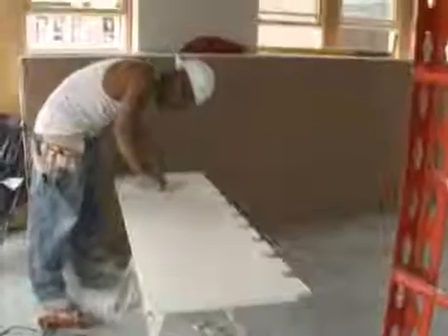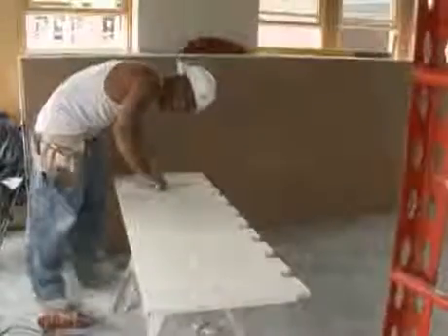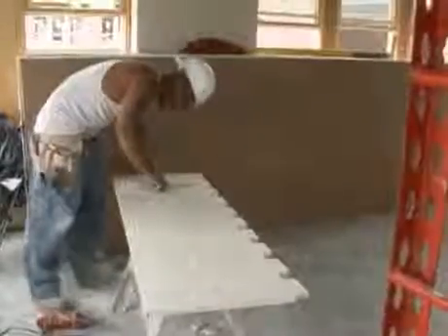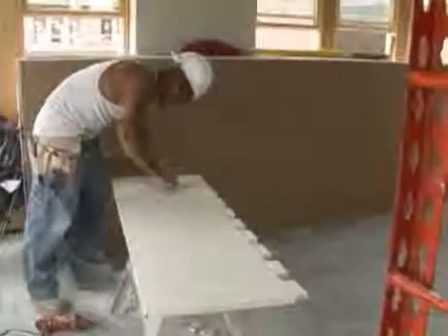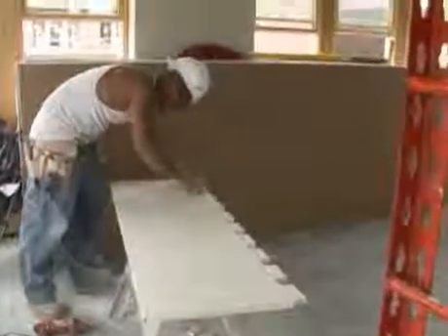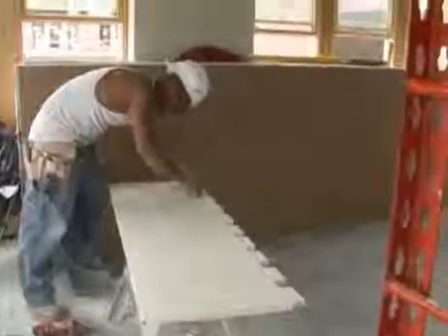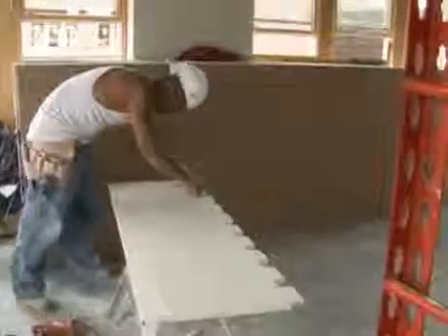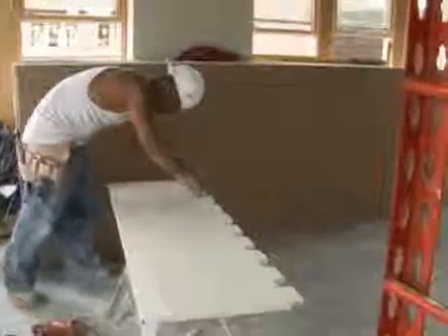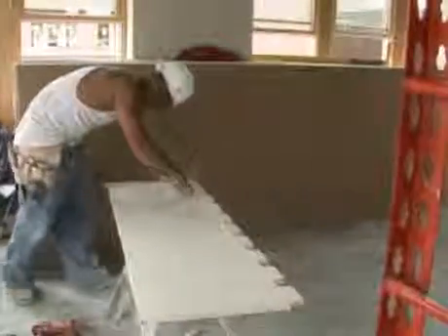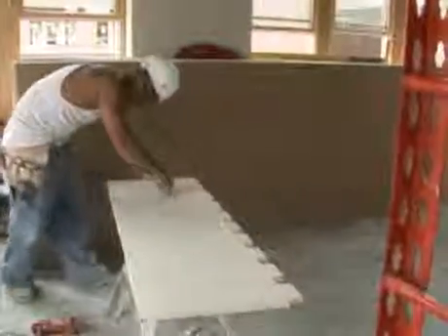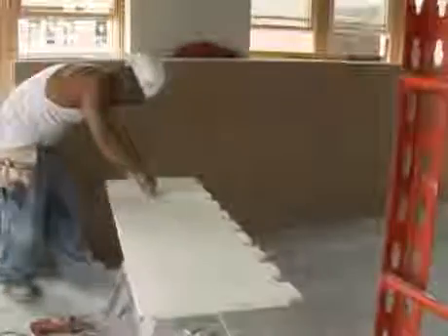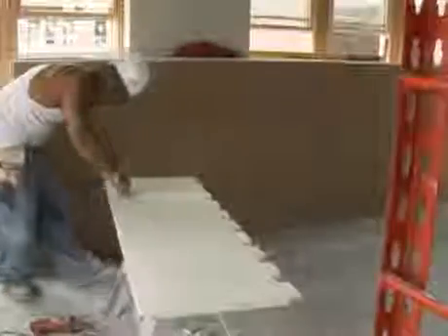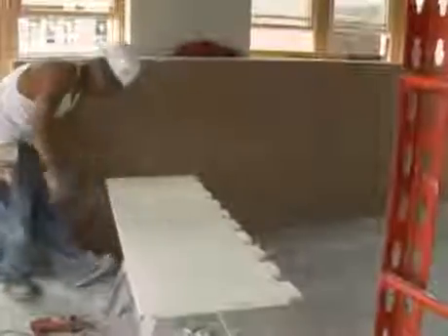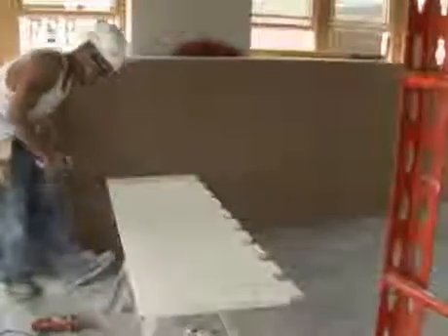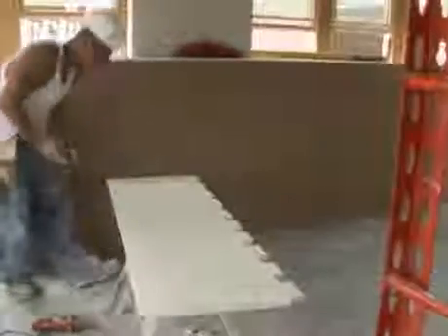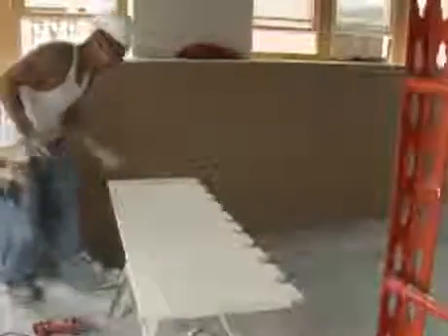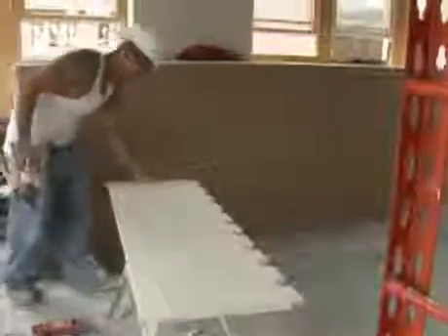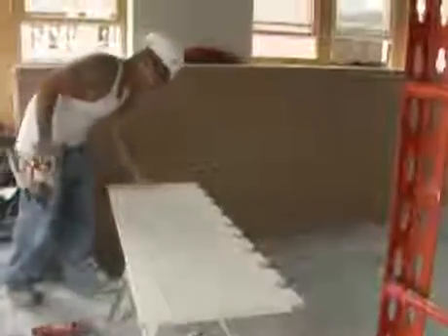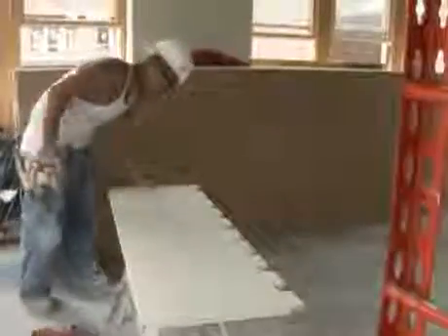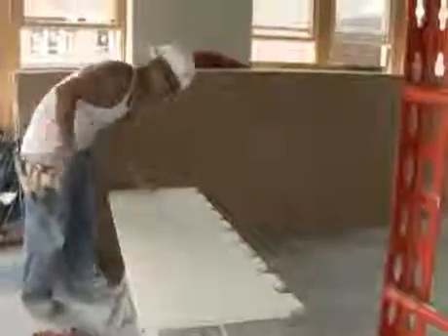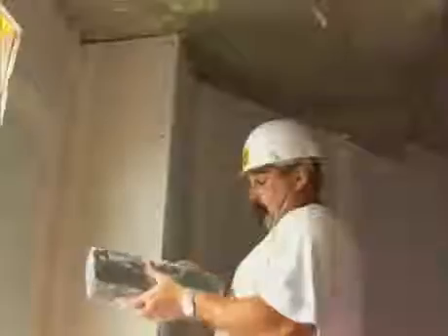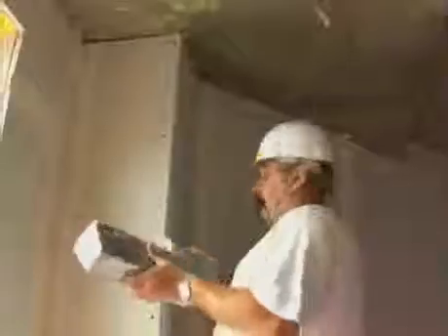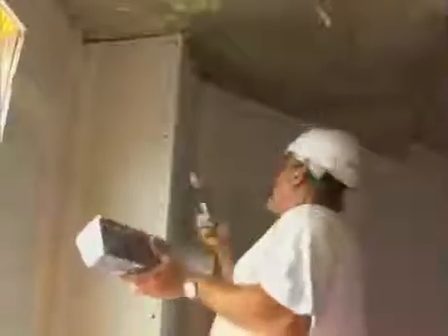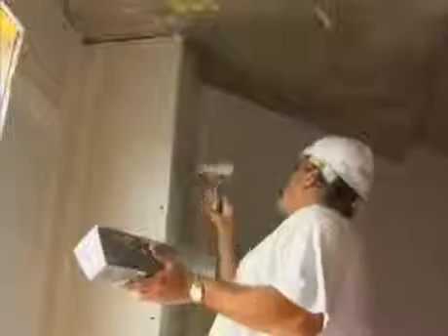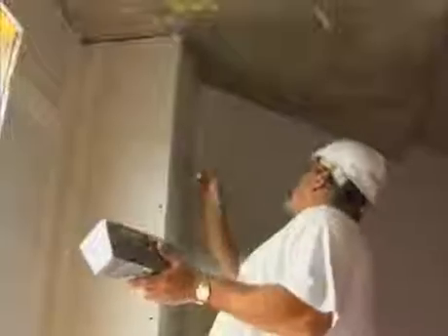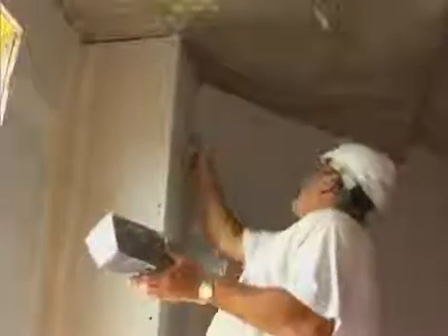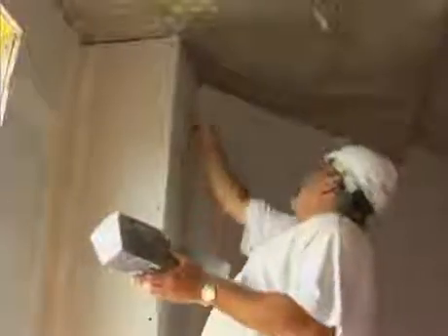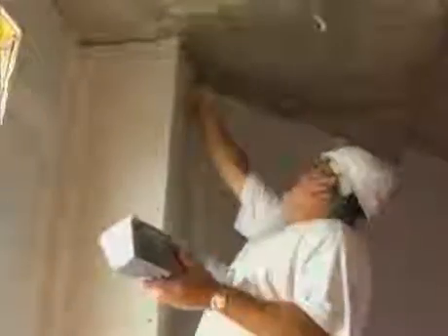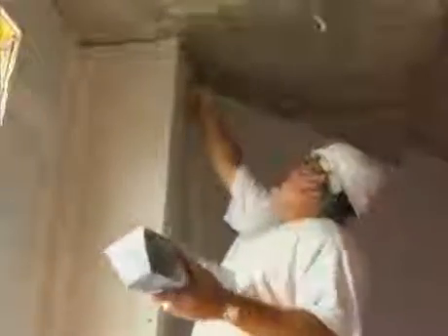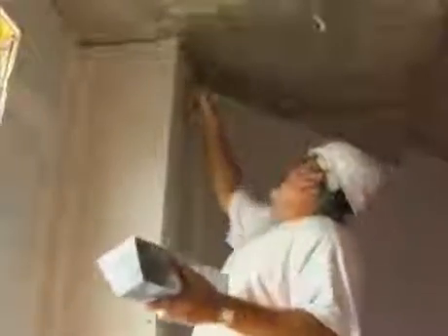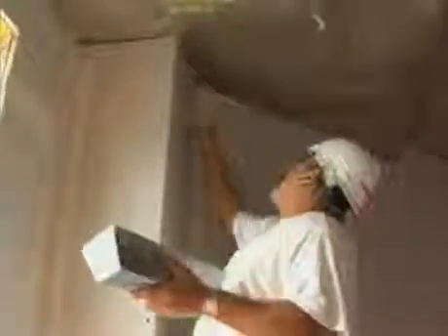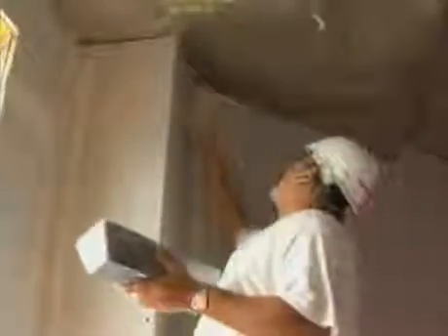Drywall installers measure, cut, and fit these panels. And drywall finishers prepare them for painting.